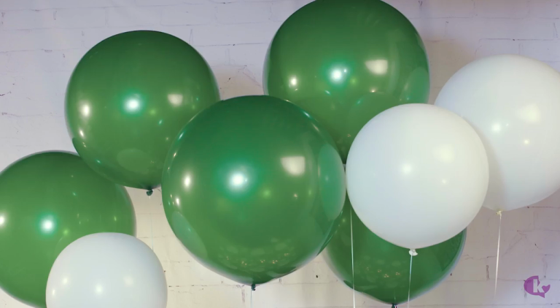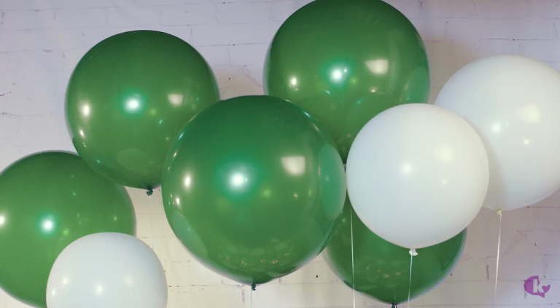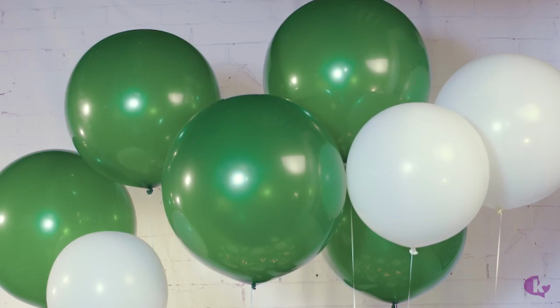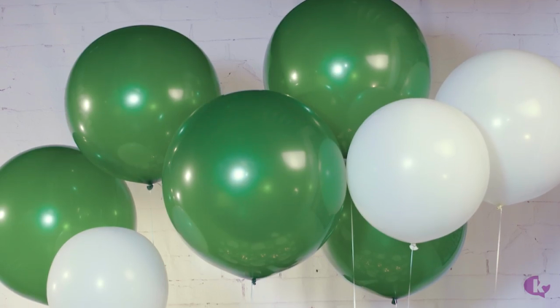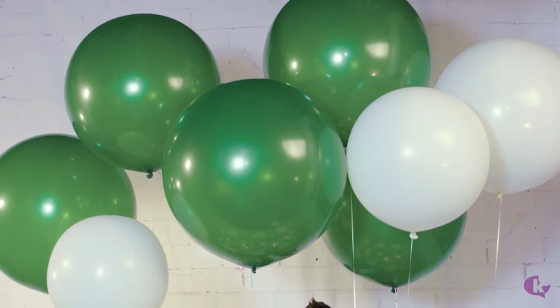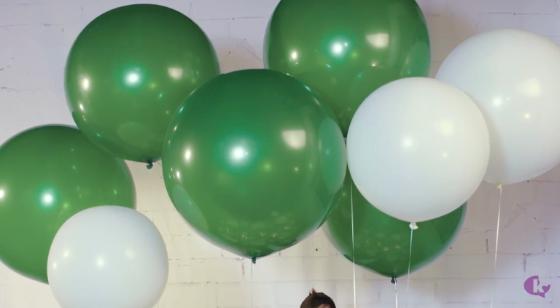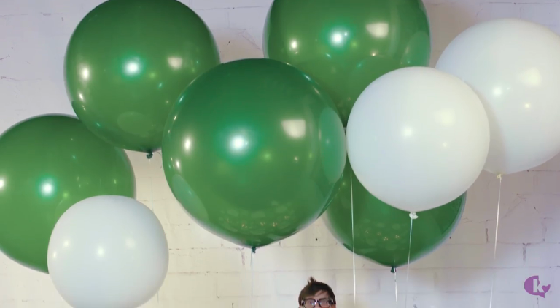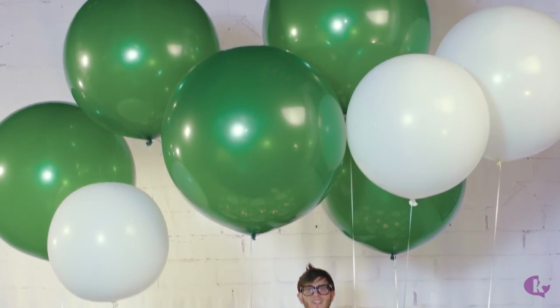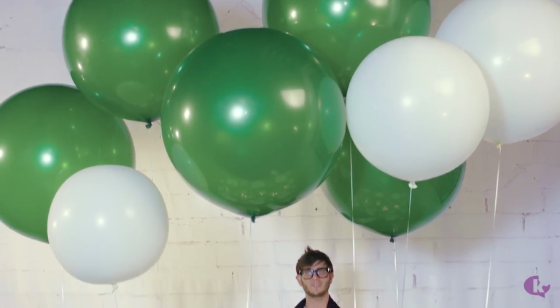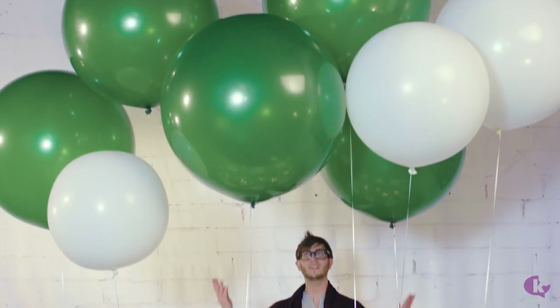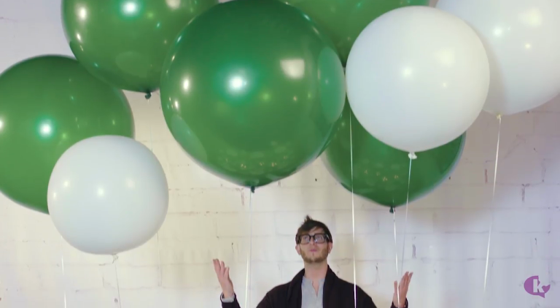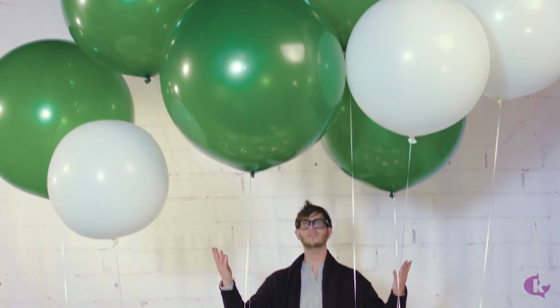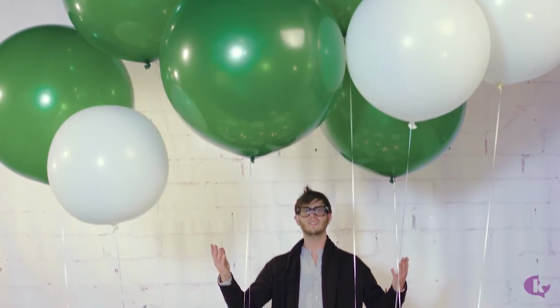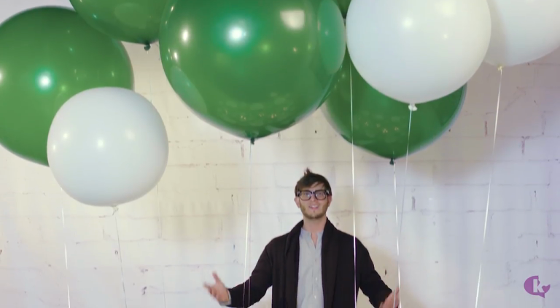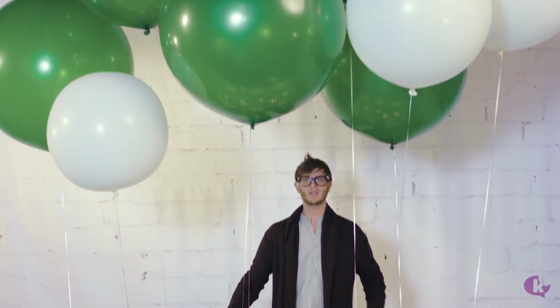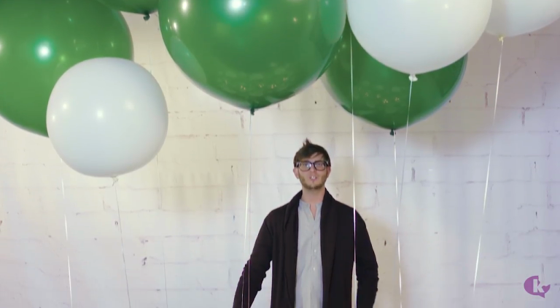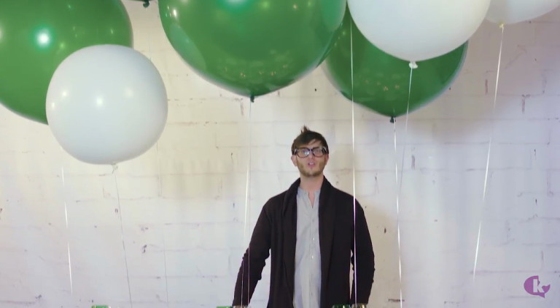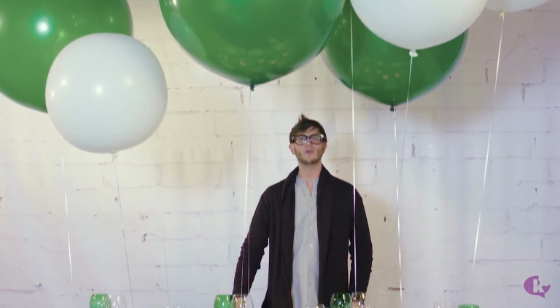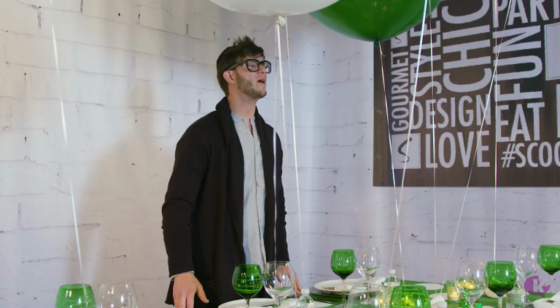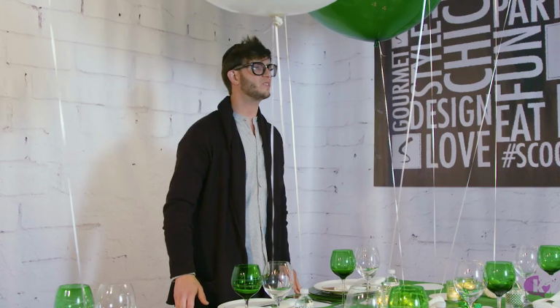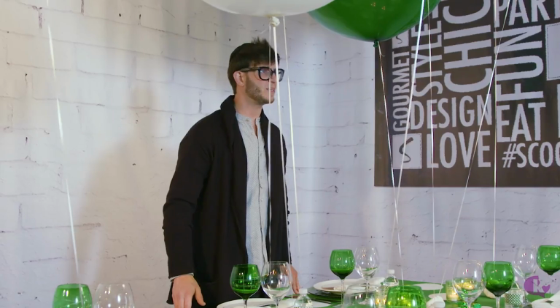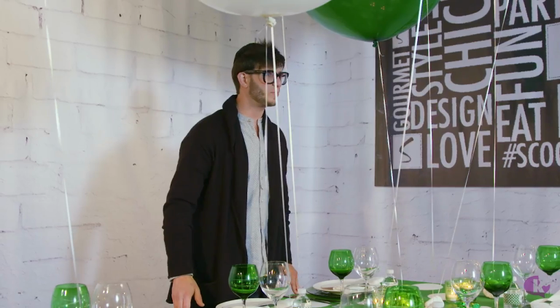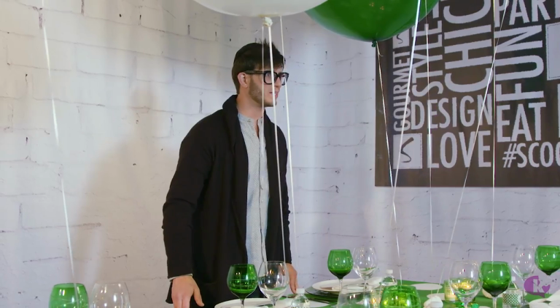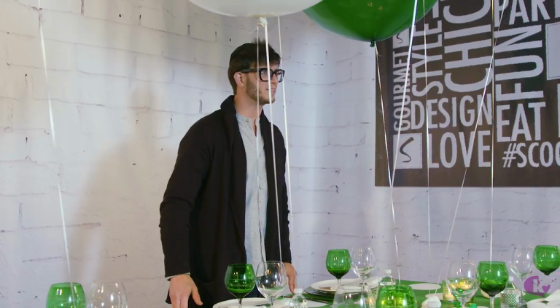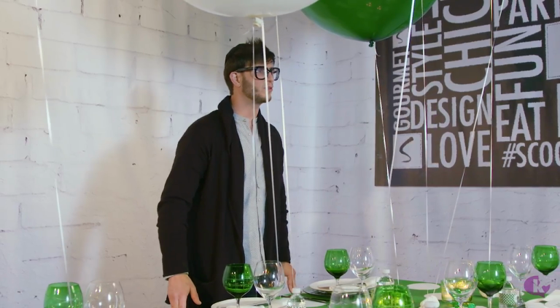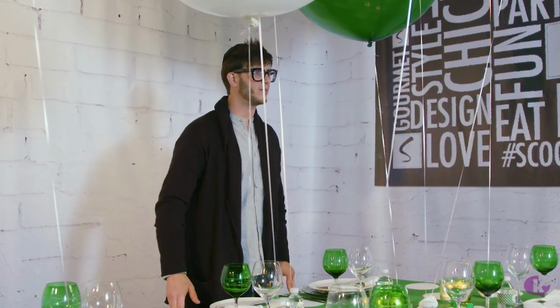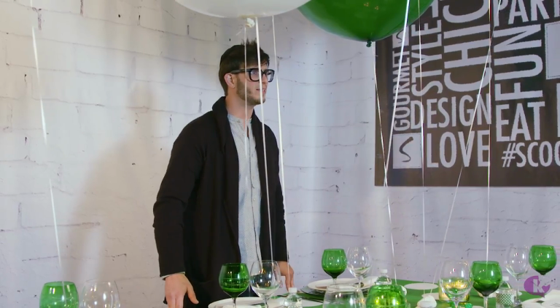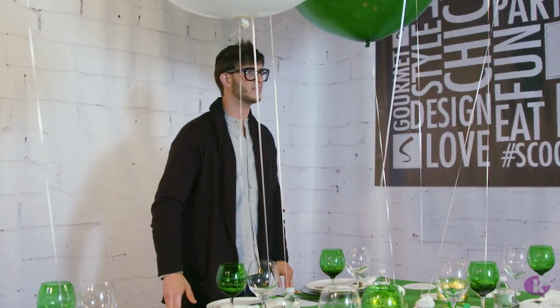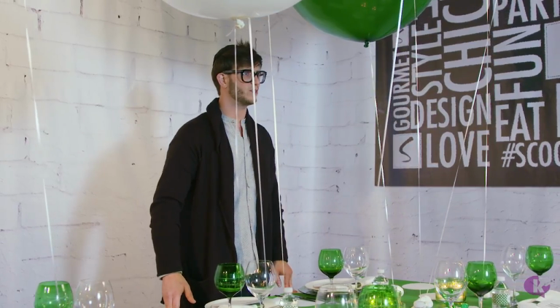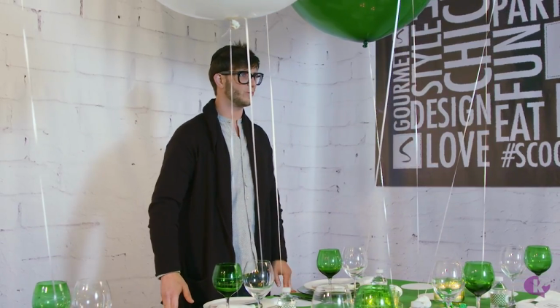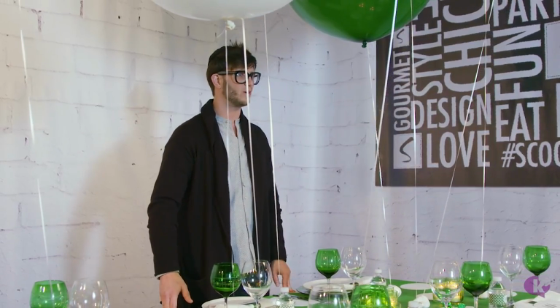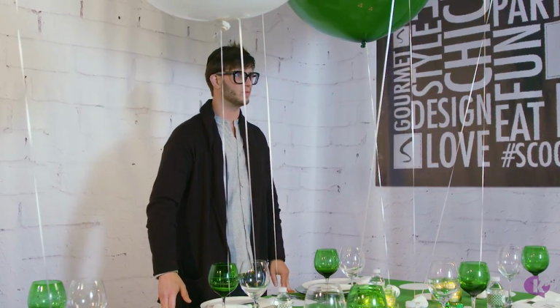Isn't this a fun festive table? Let me show you how simple it is to create this in your own home.